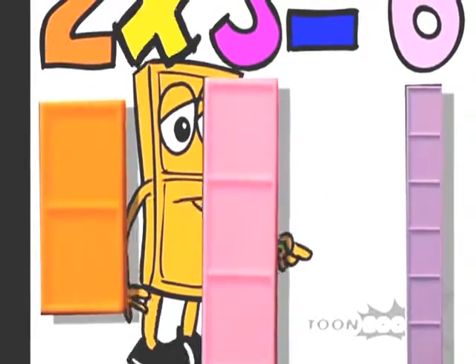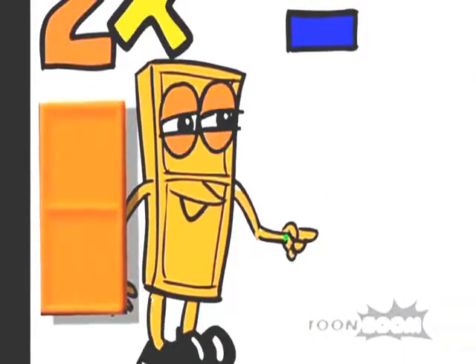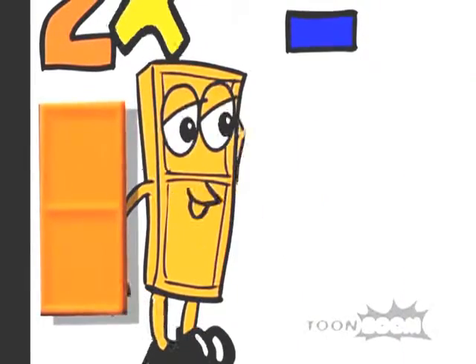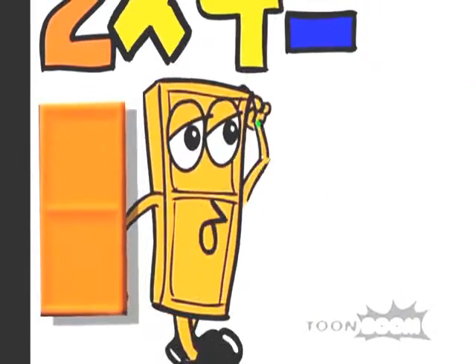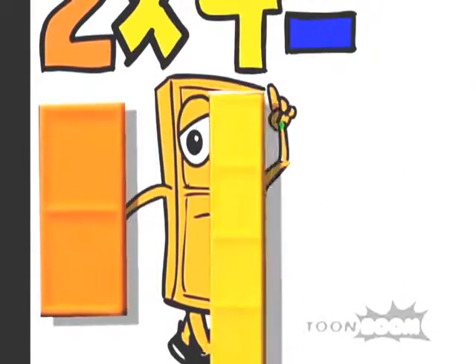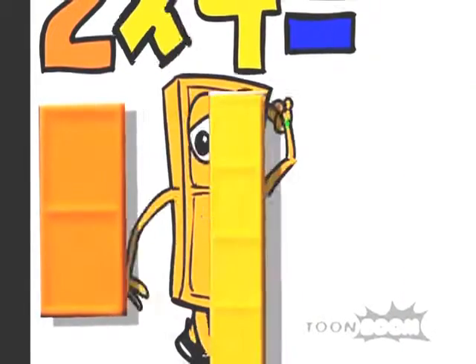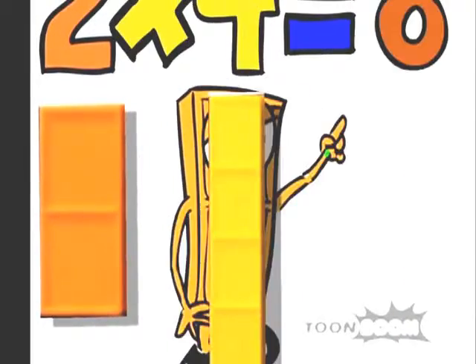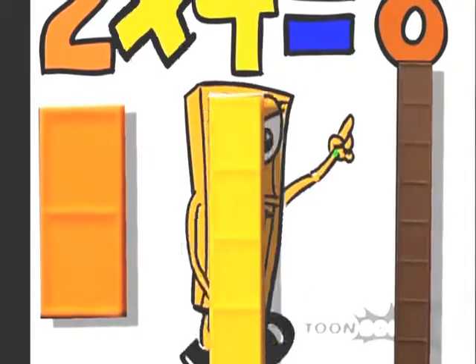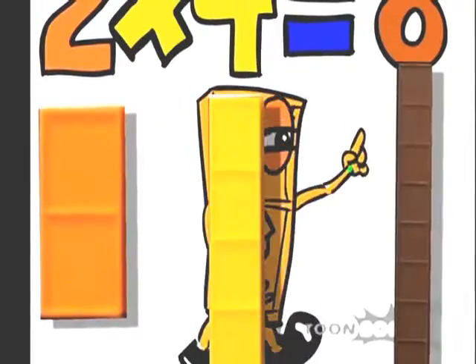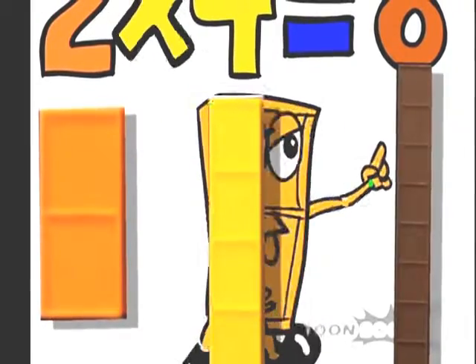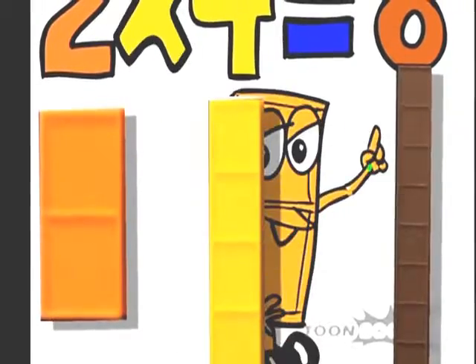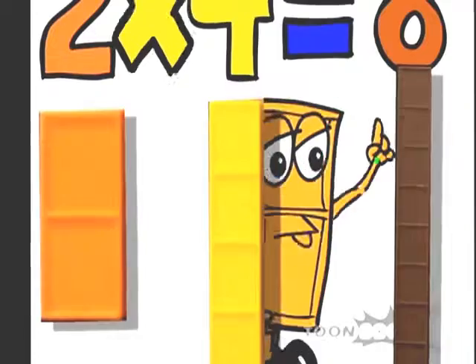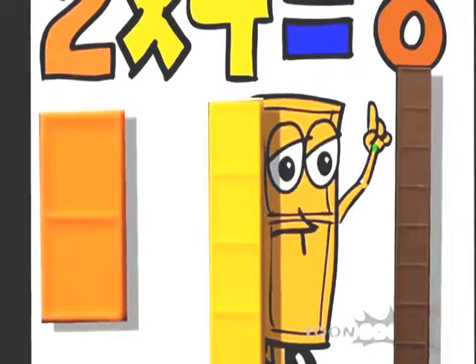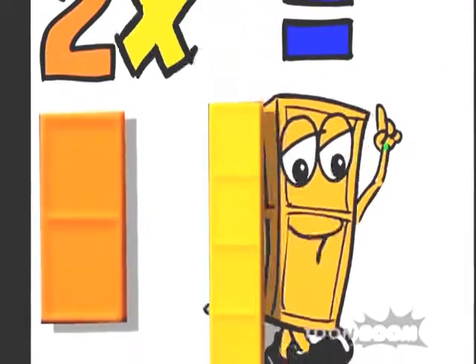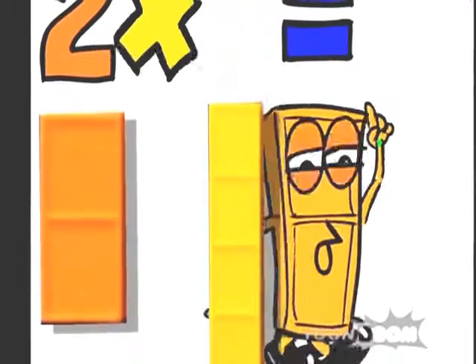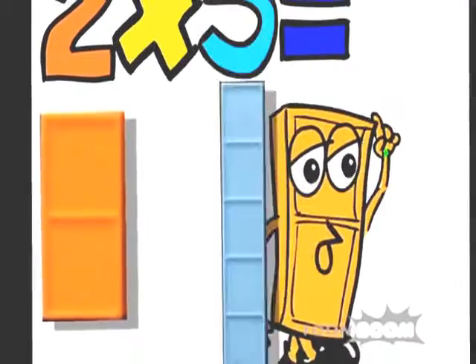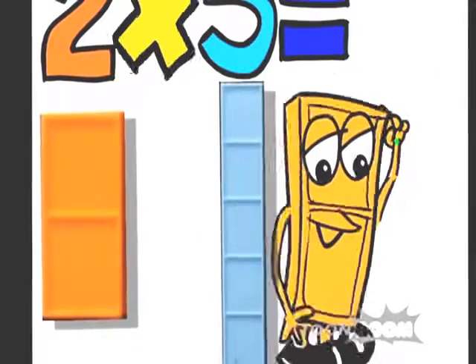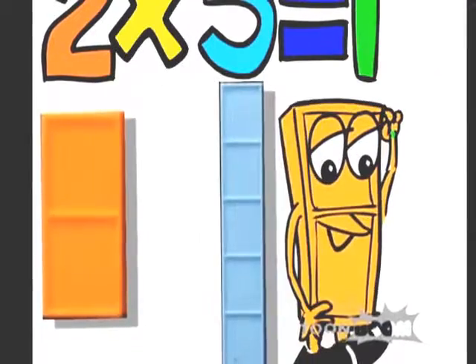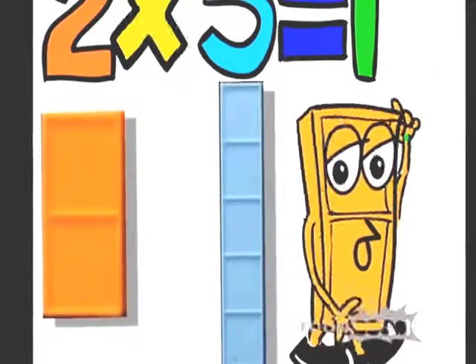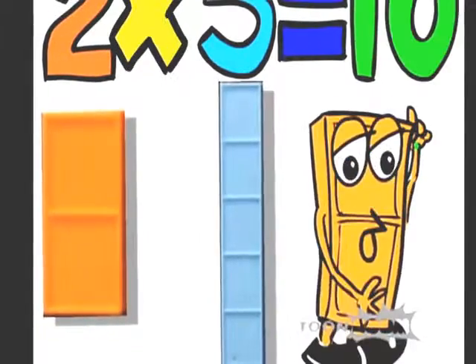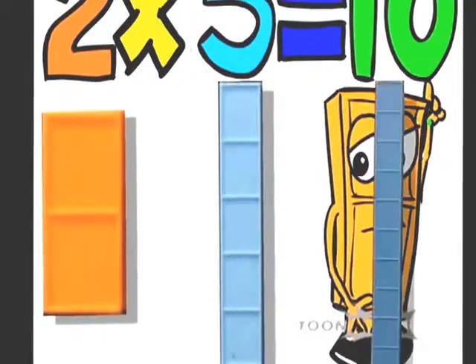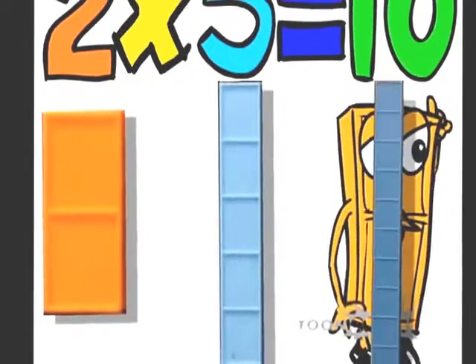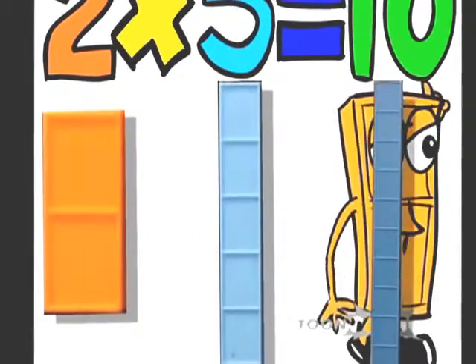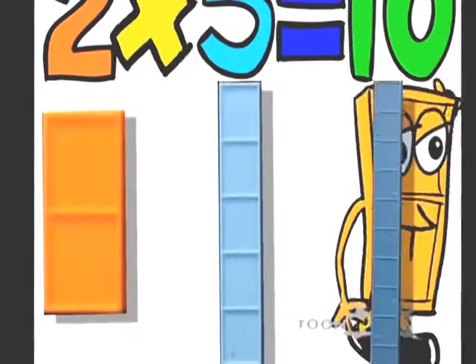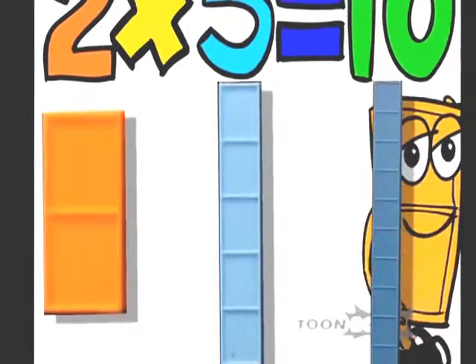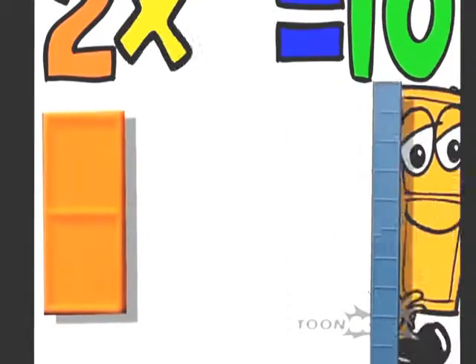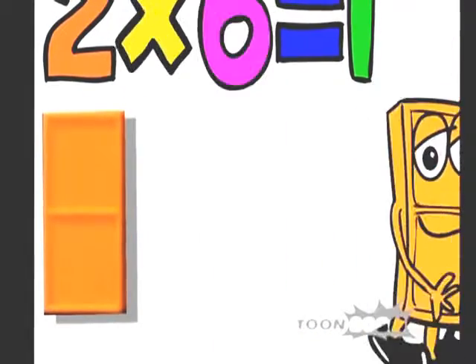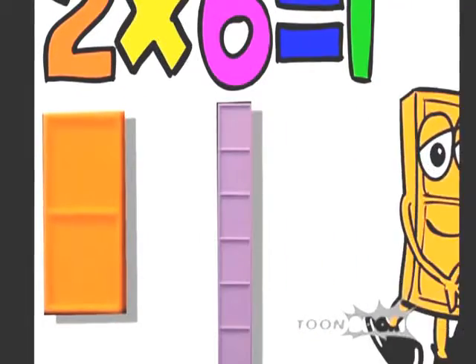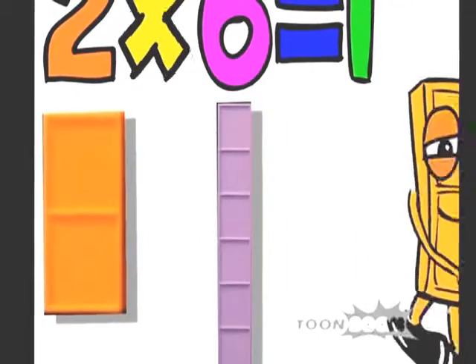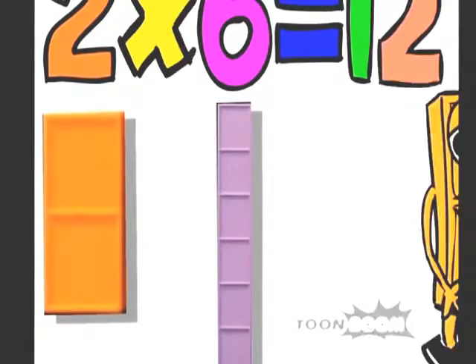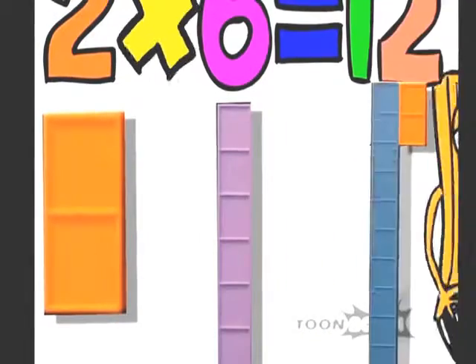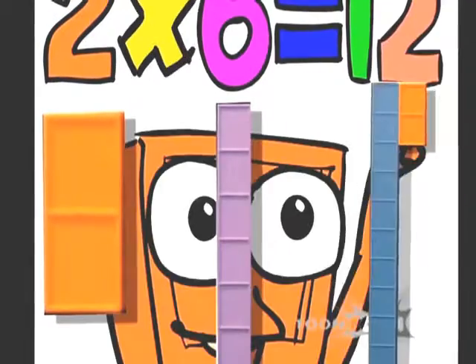2 times 4 is 8. 2 times 5 is 10. 2 times 6 is 12.